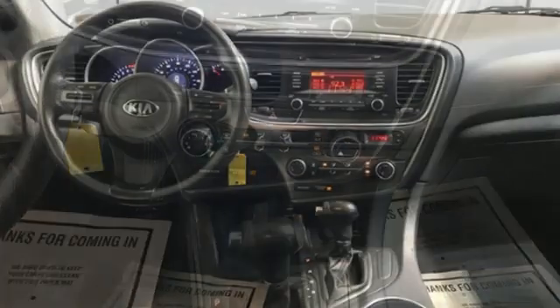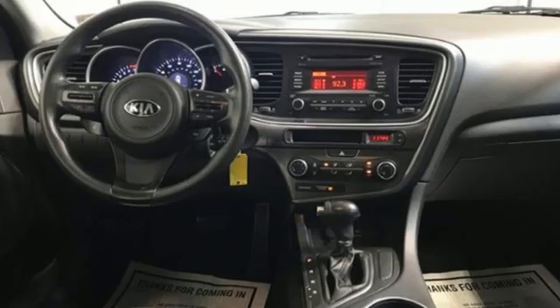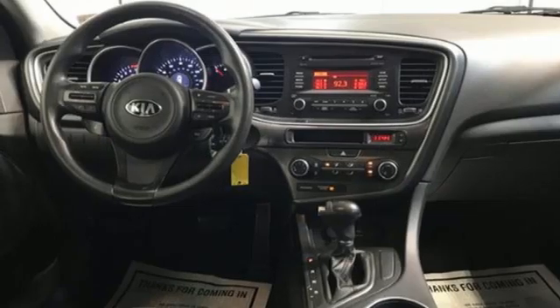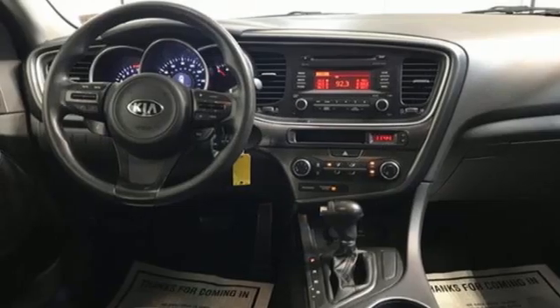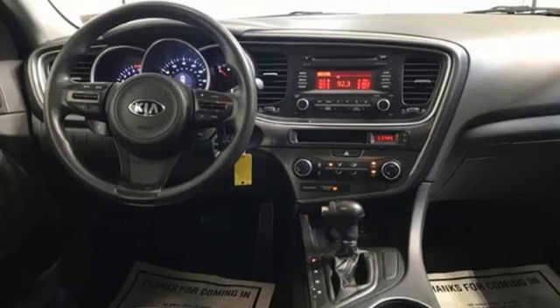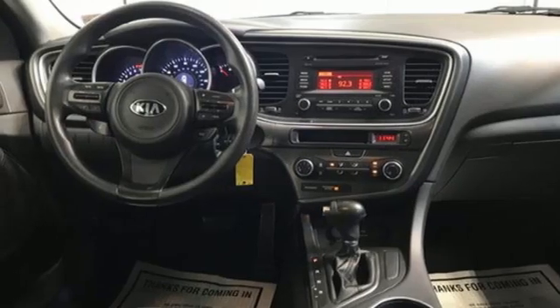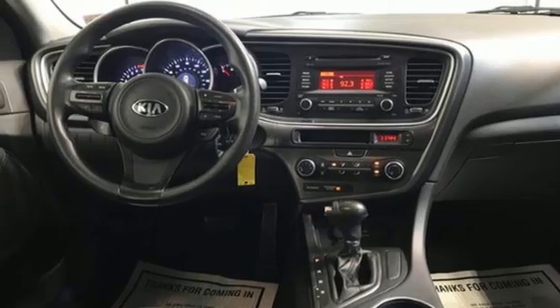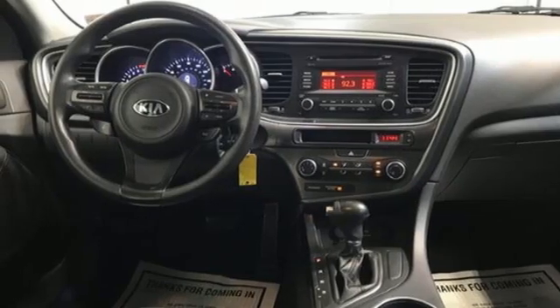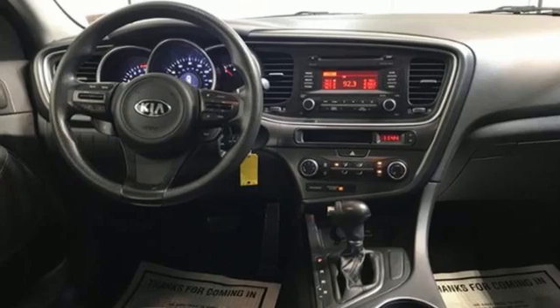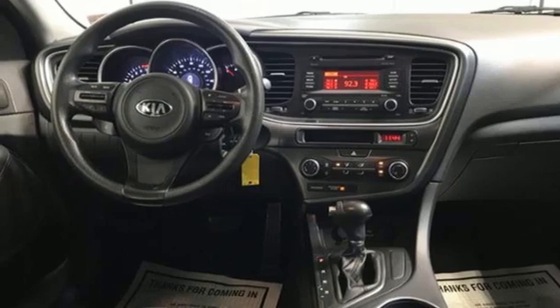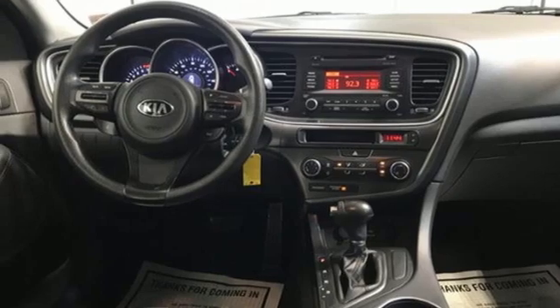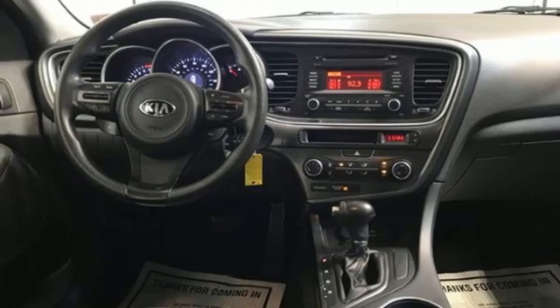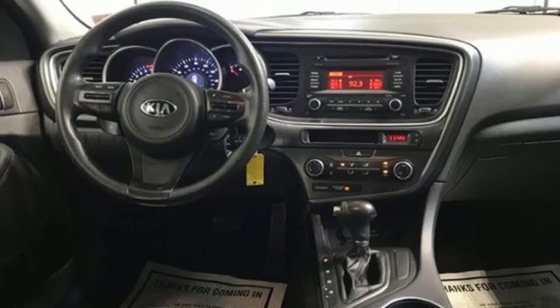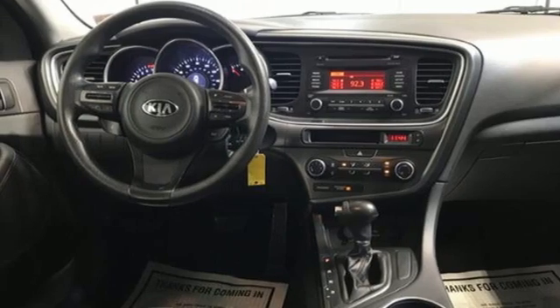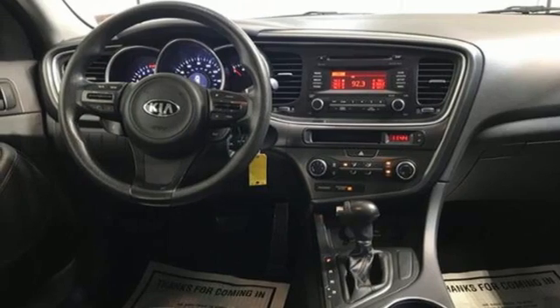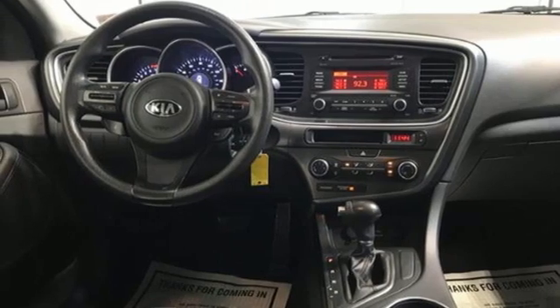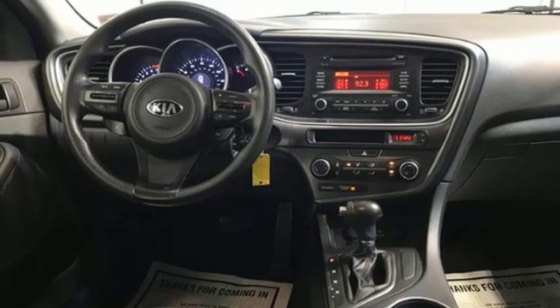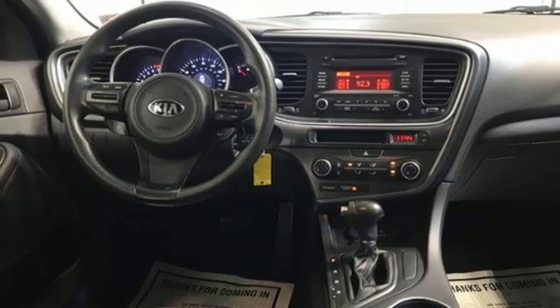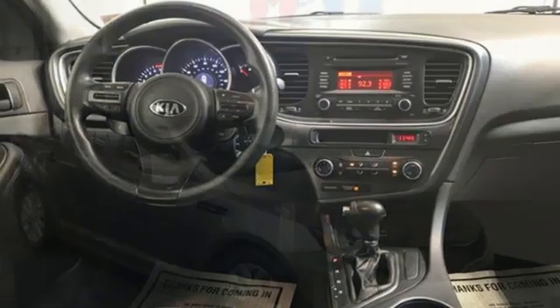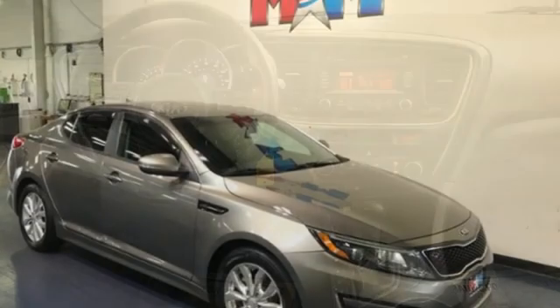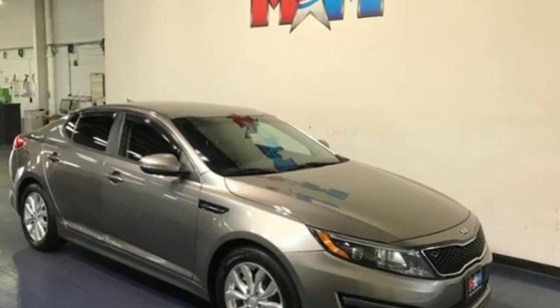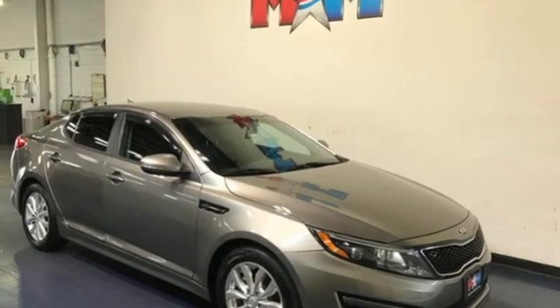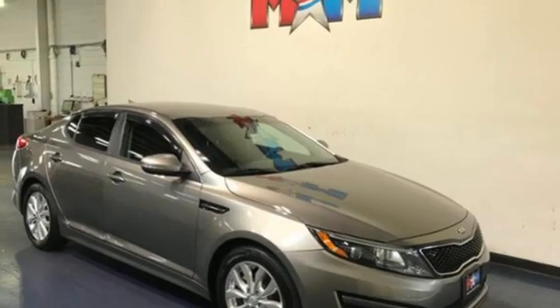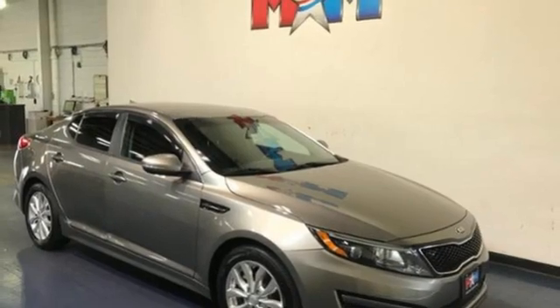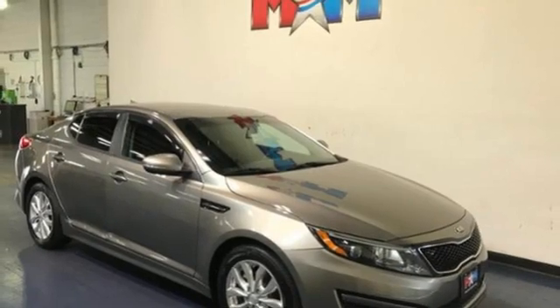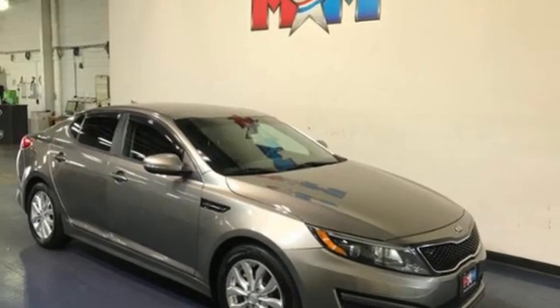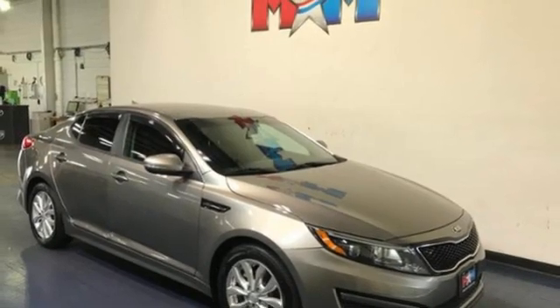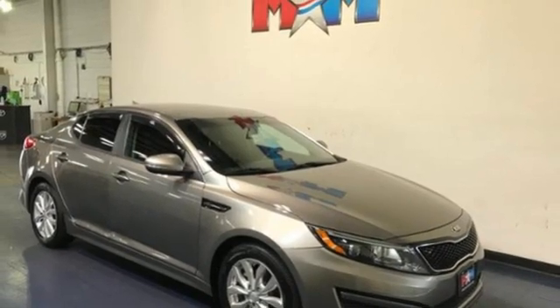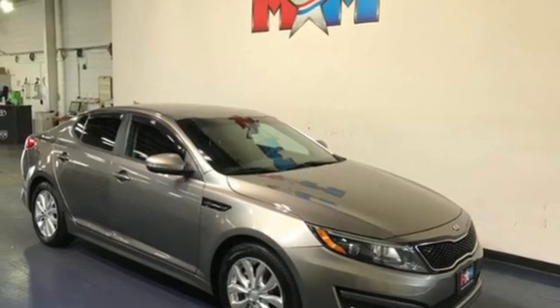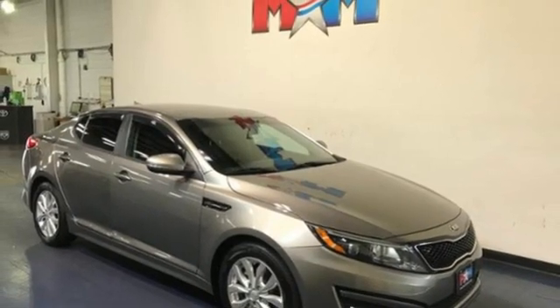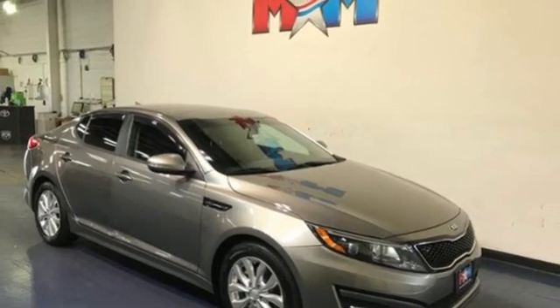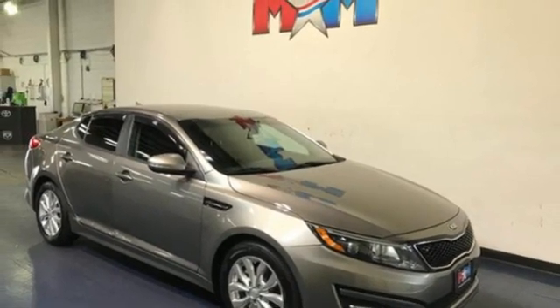Manual tilting steering column, inline four-cylinder engine, aluminum wheels, gas-pressurized shocks, and automatic transmission.